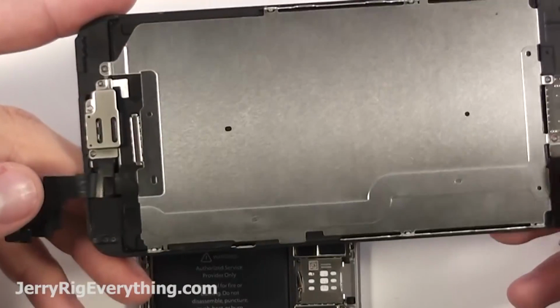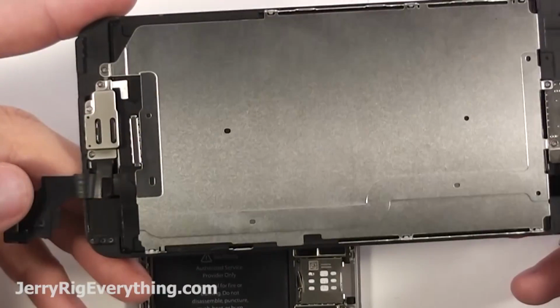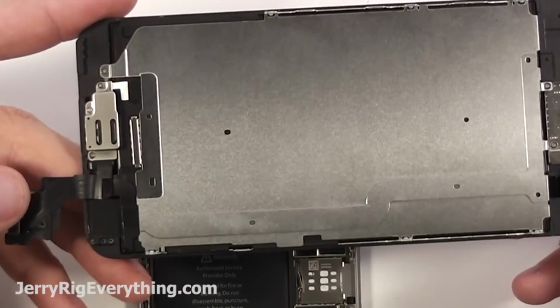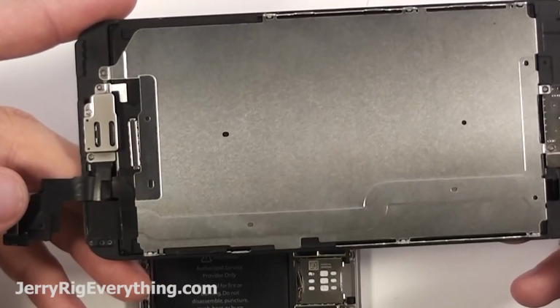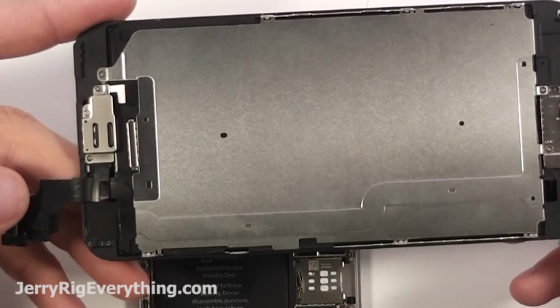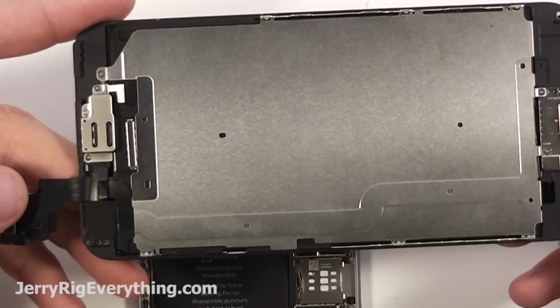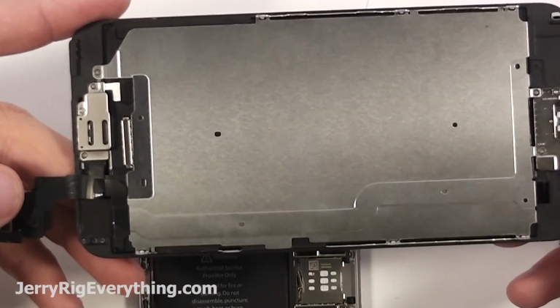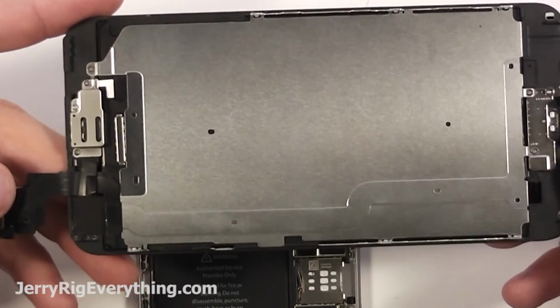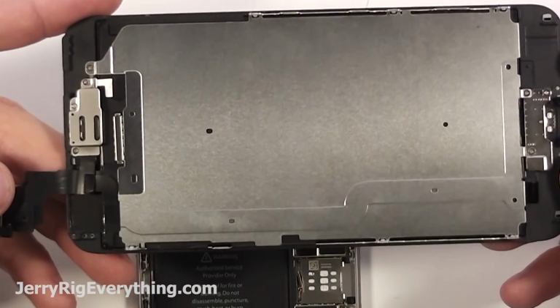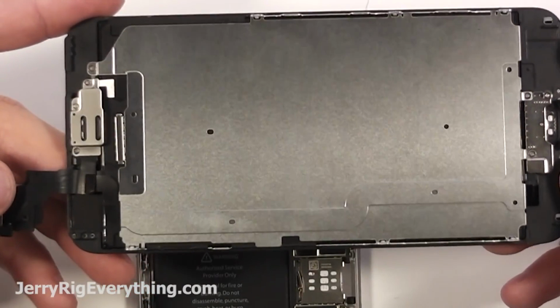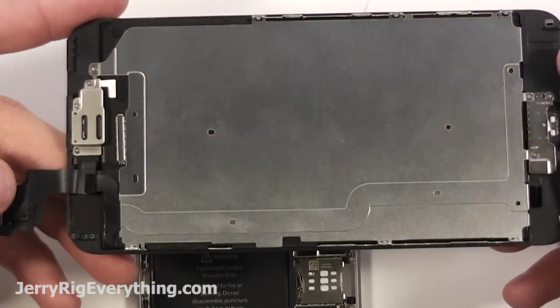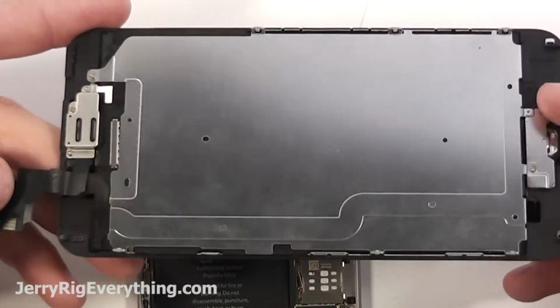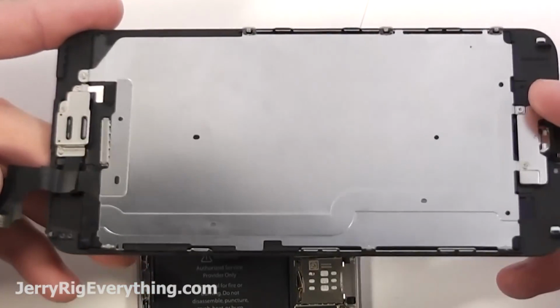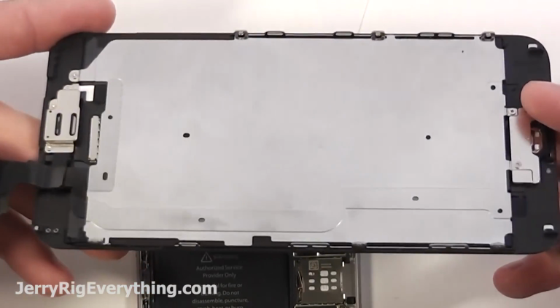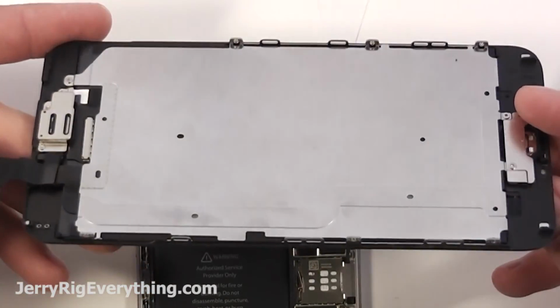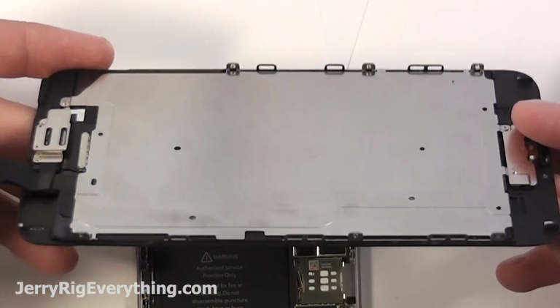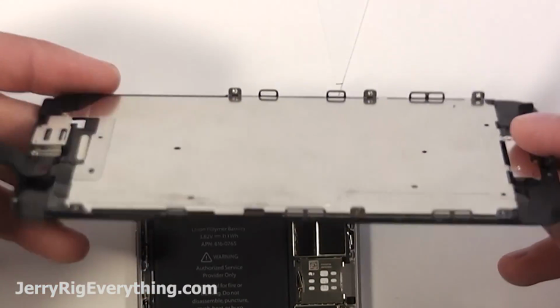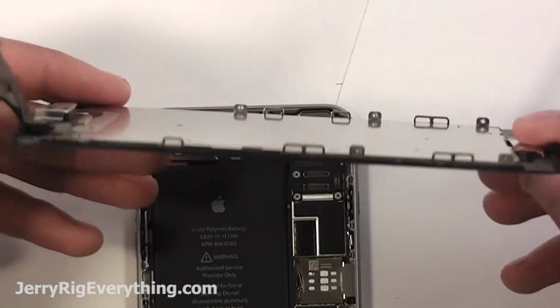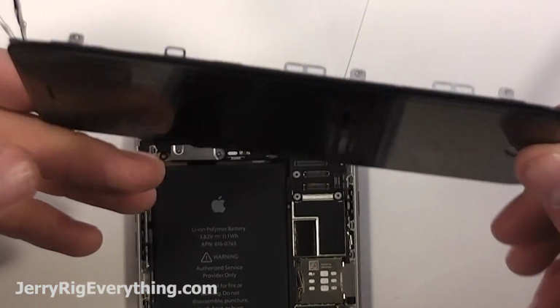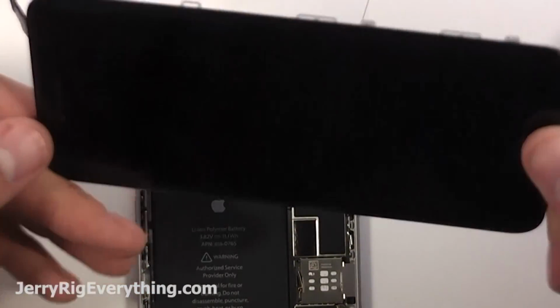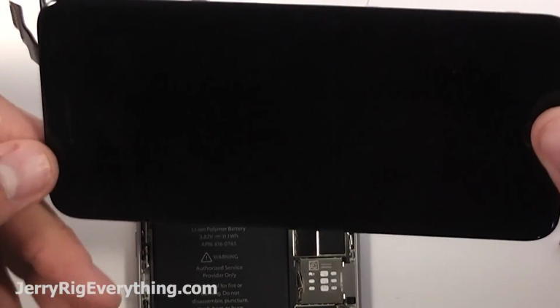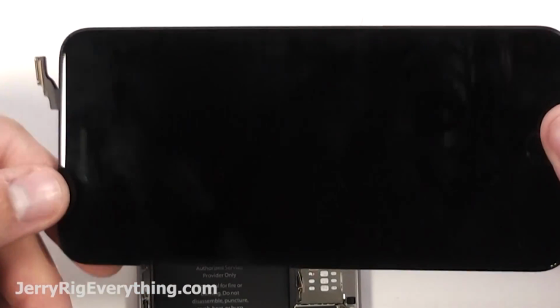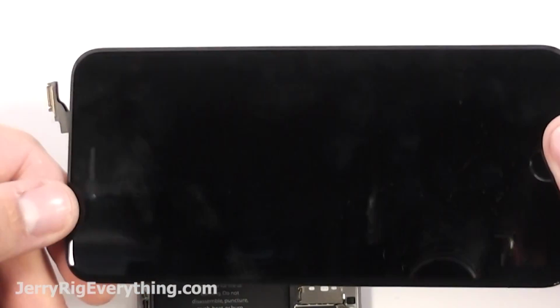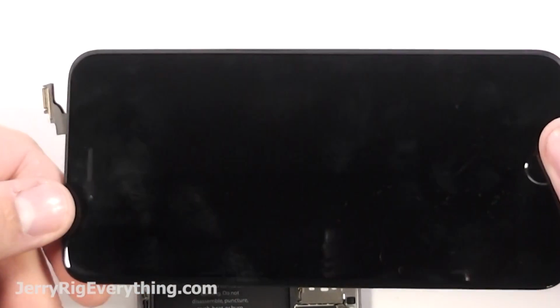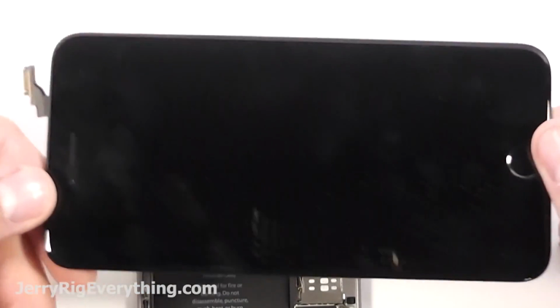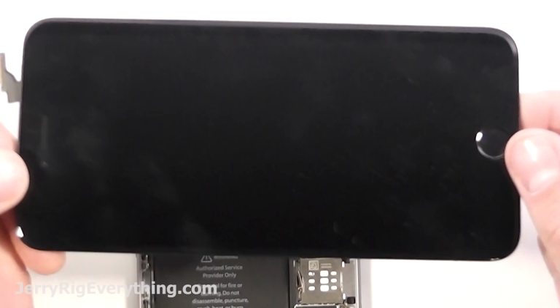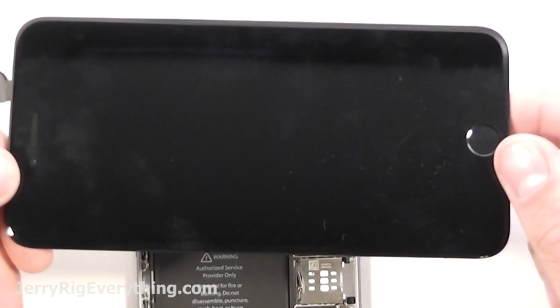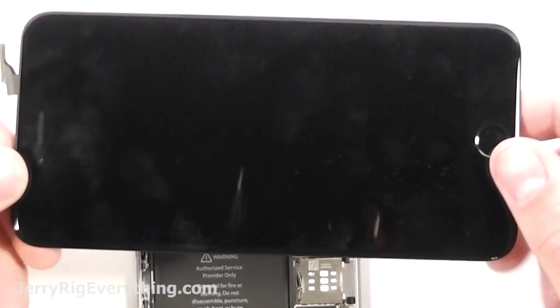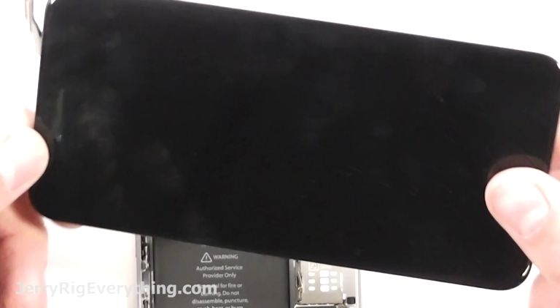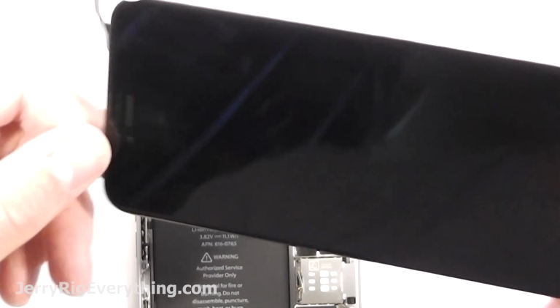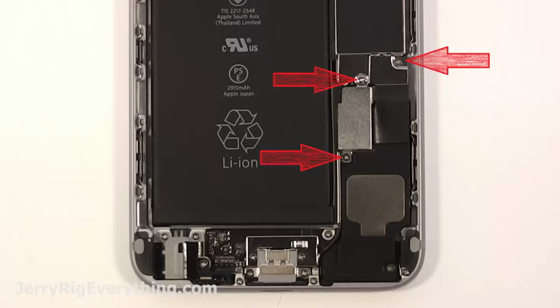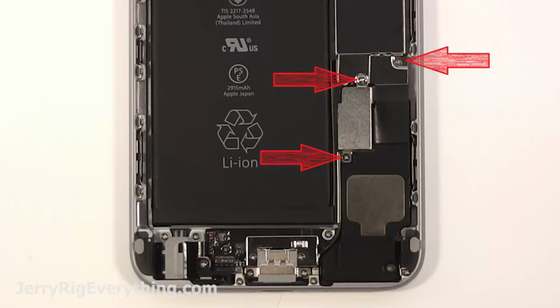You can see all the components there — the earpiece, the home button. Set that aside somewhere safe.